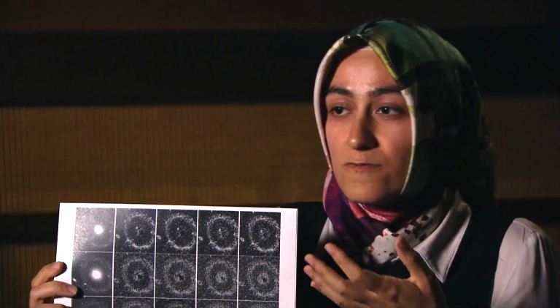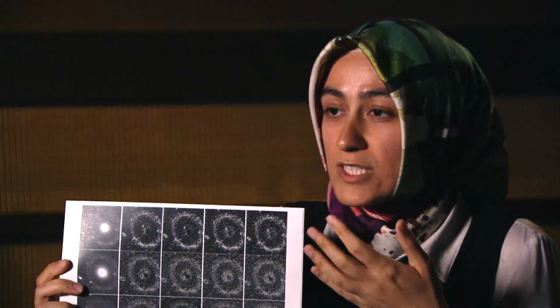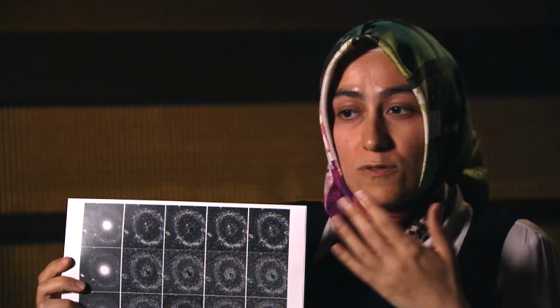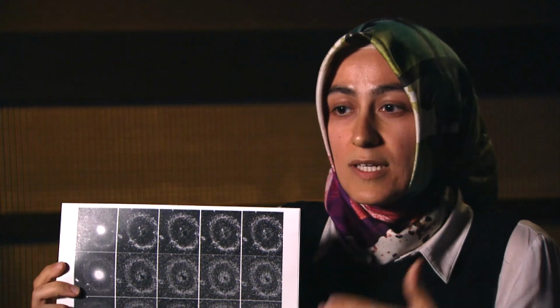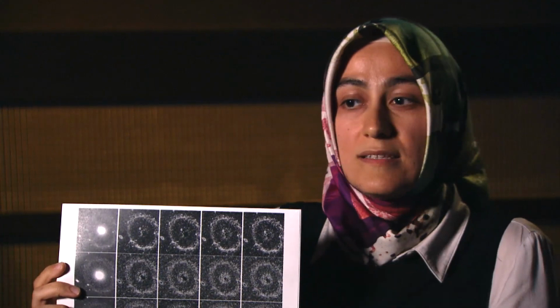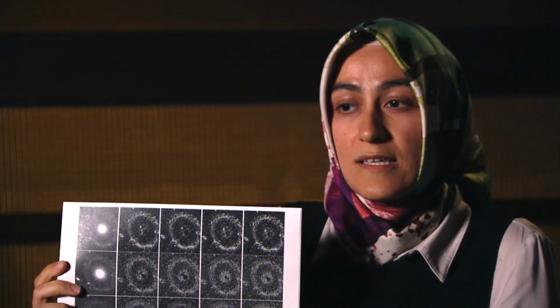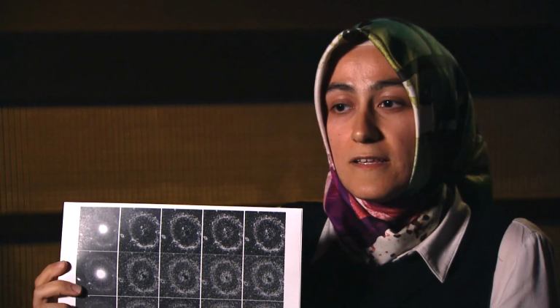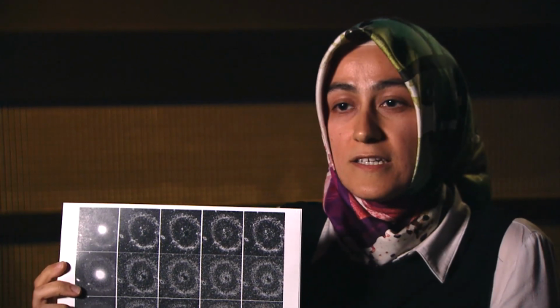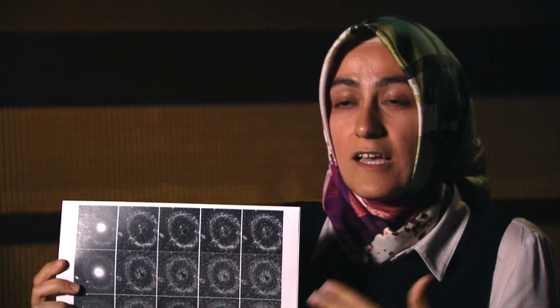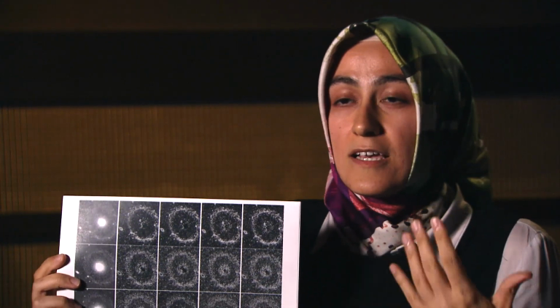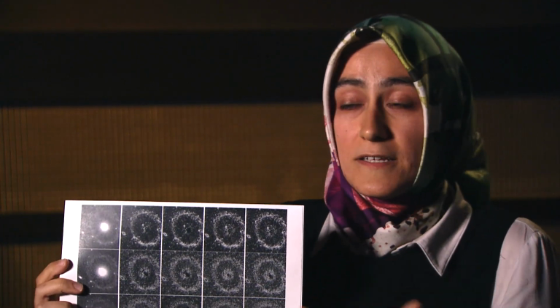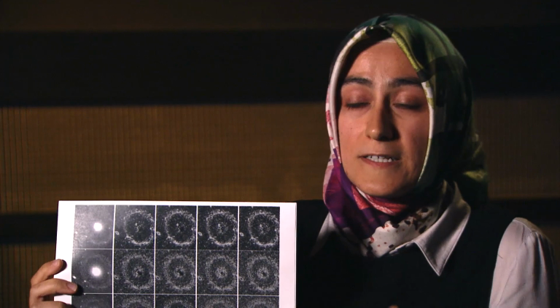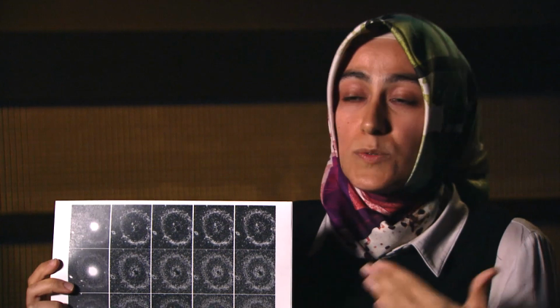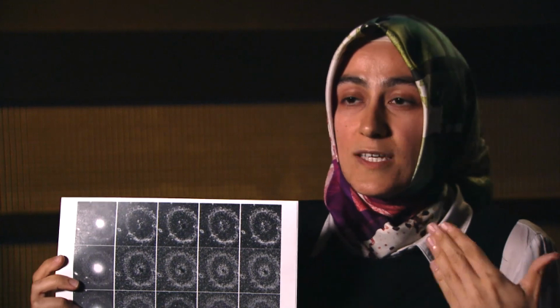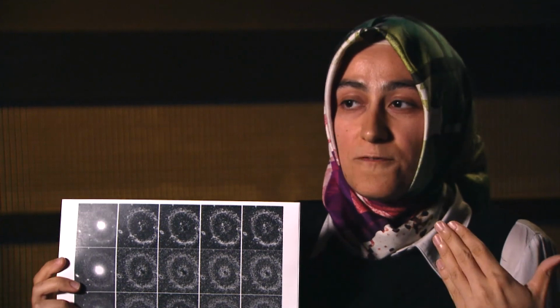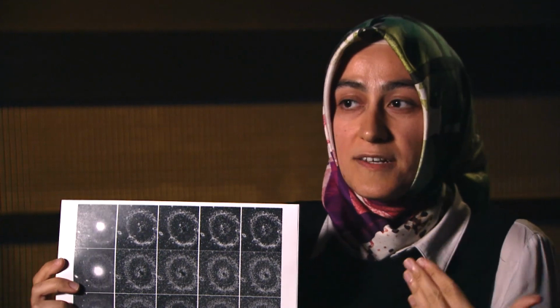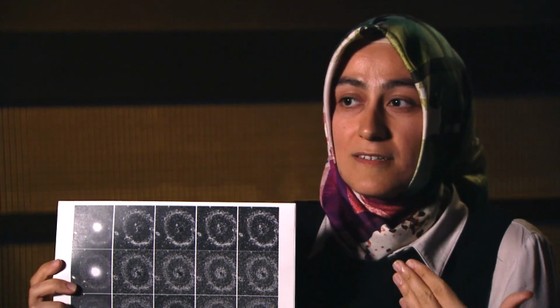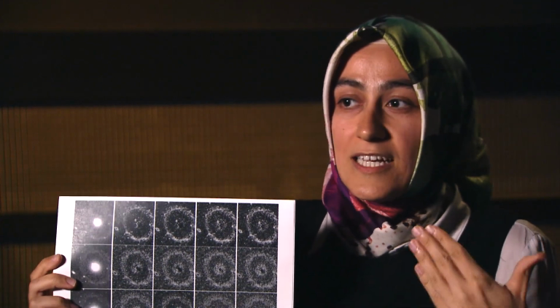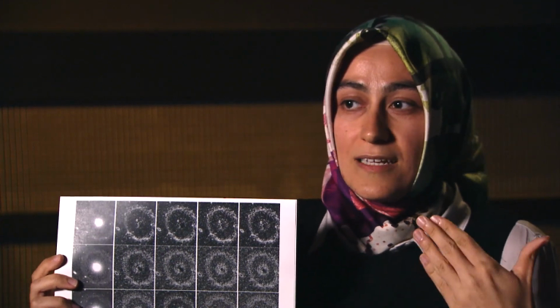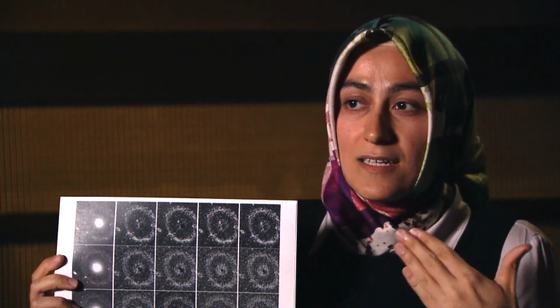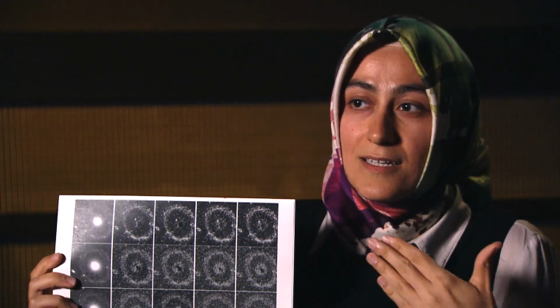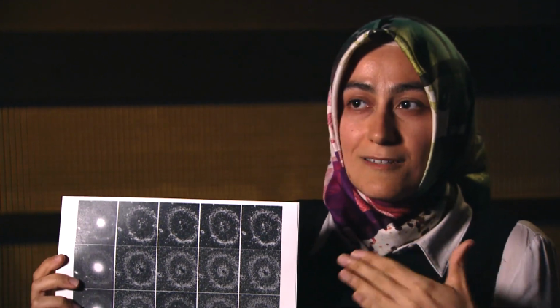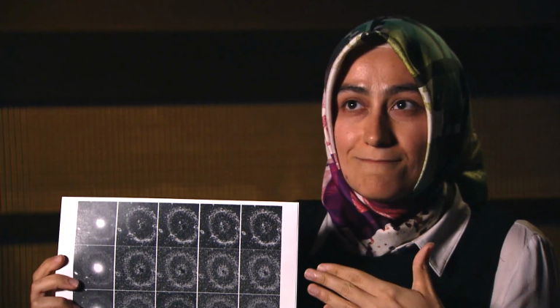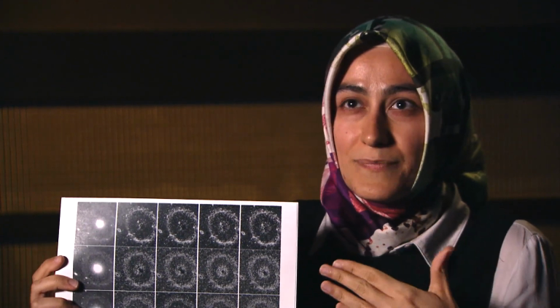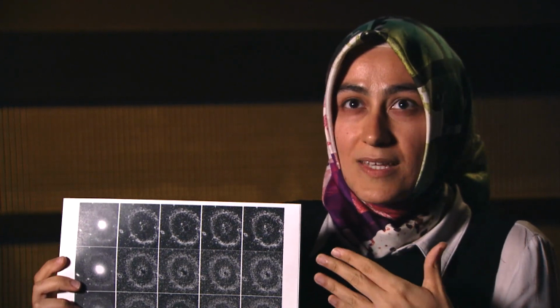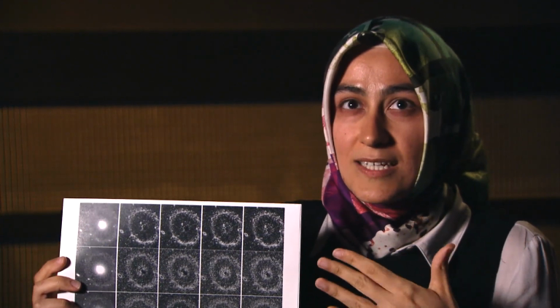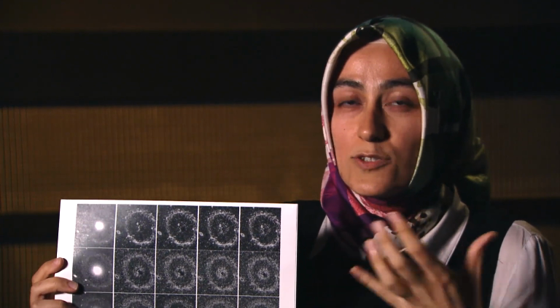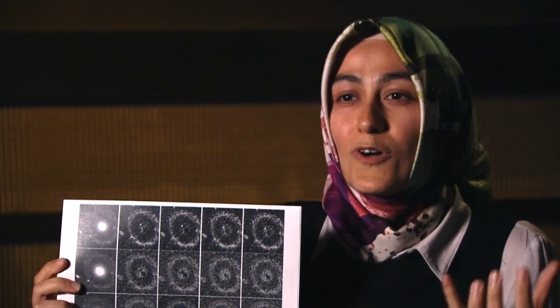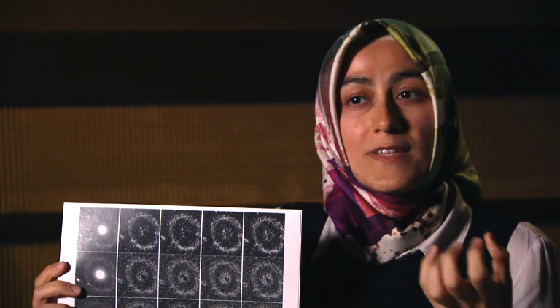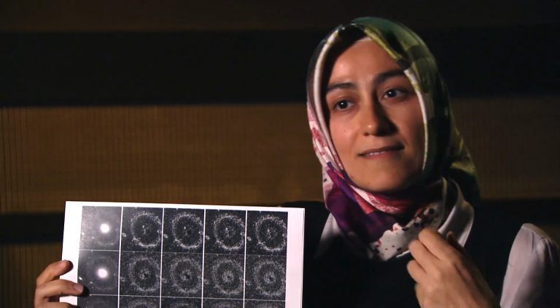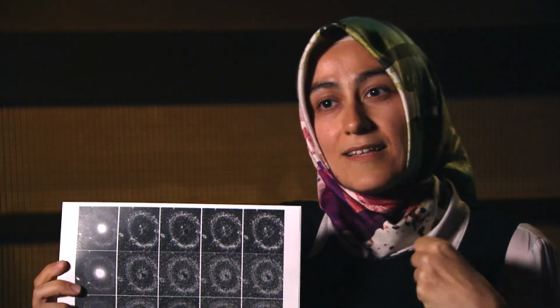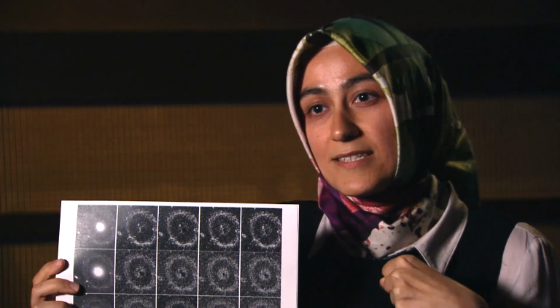Just looking at this analysis, we find out the history of that galaxy.